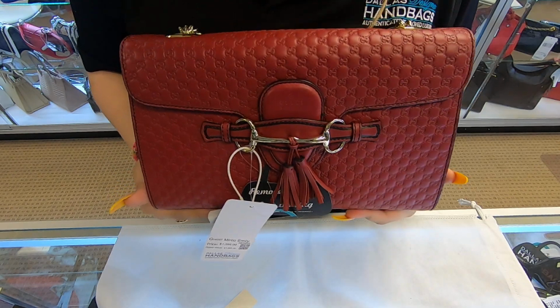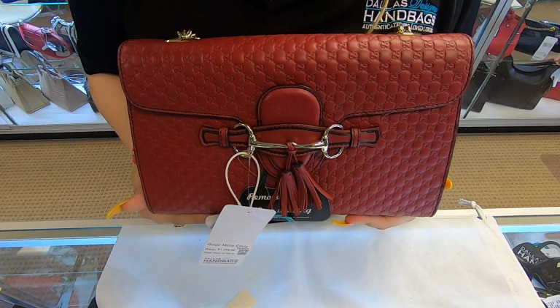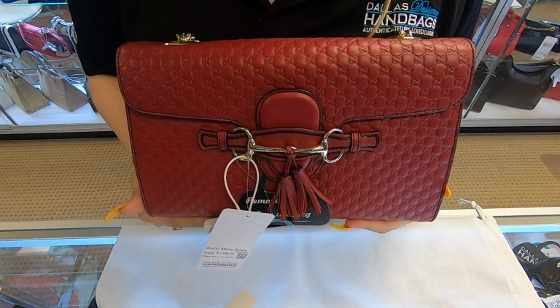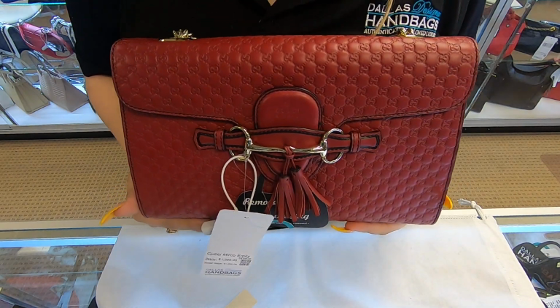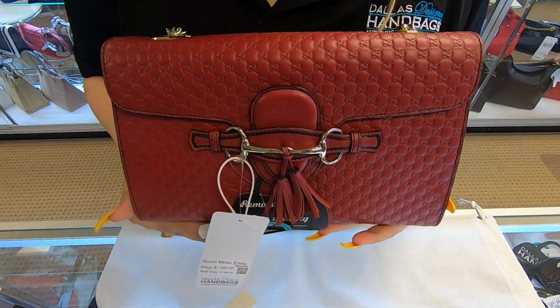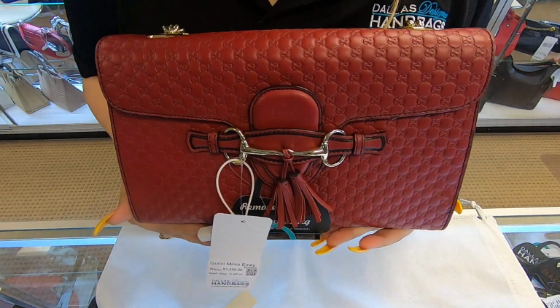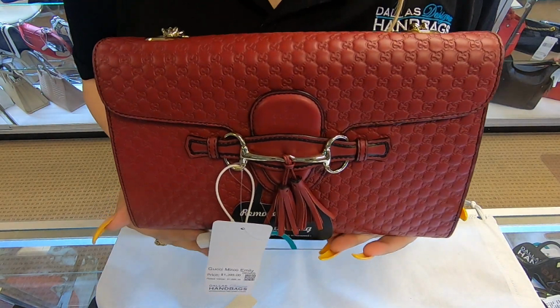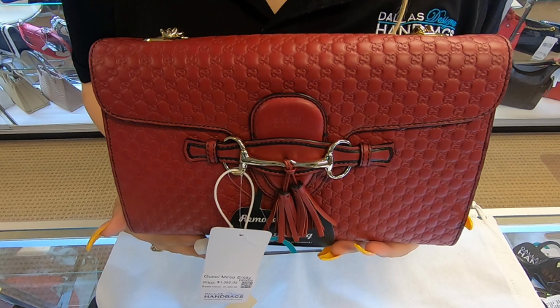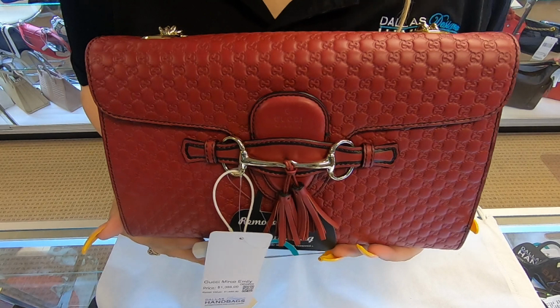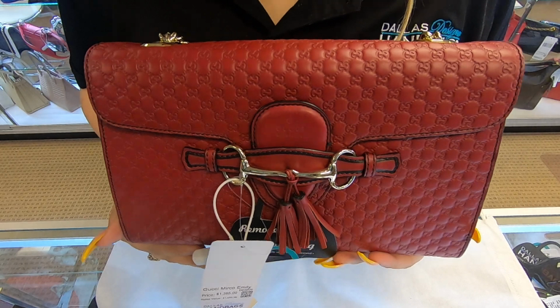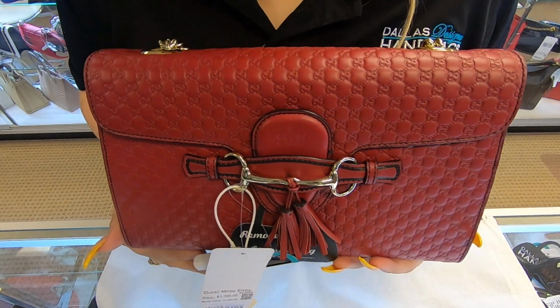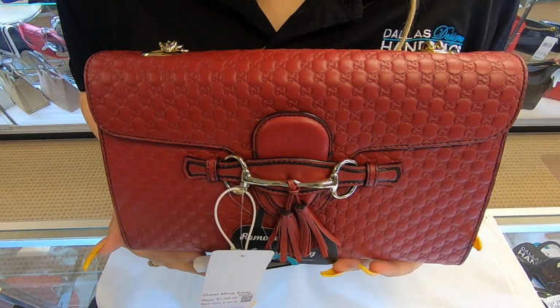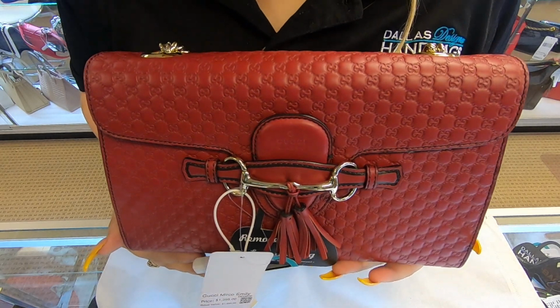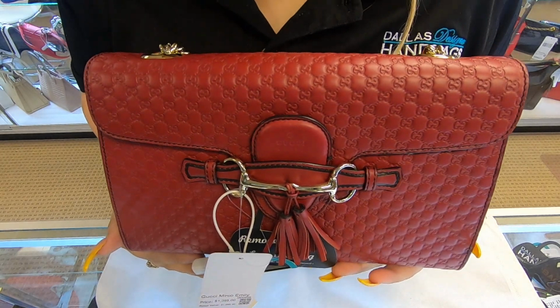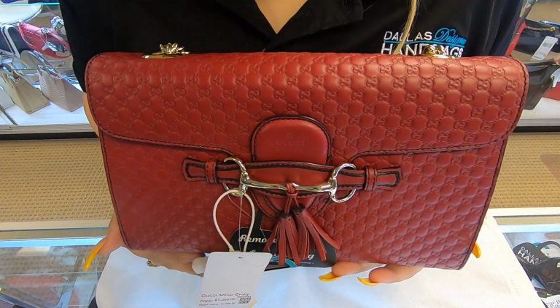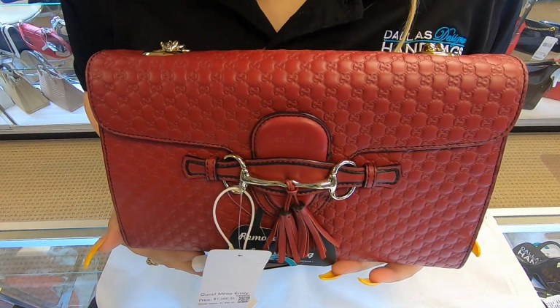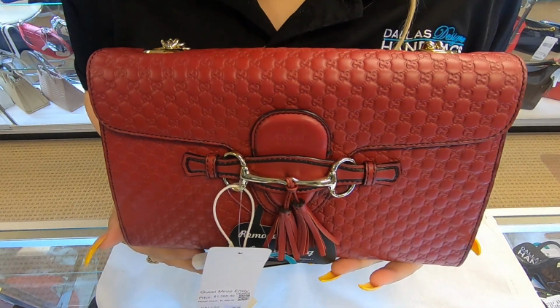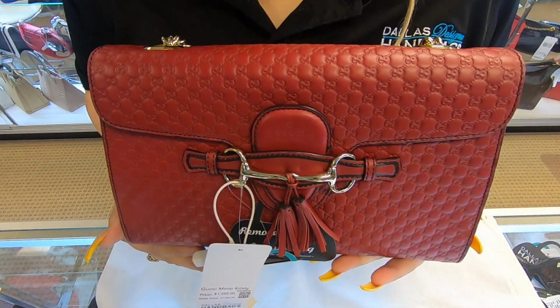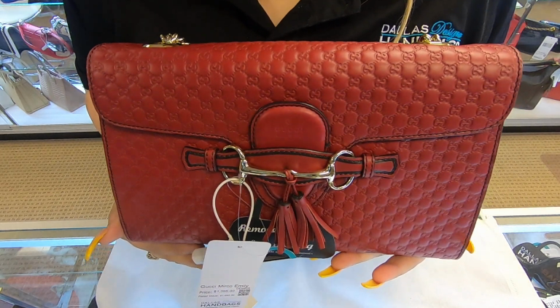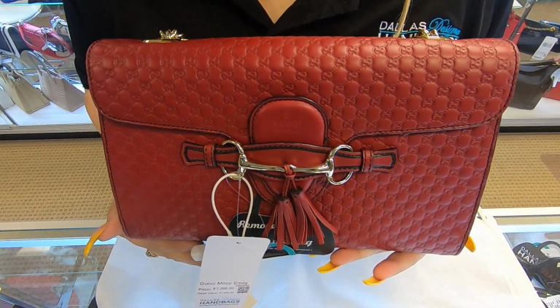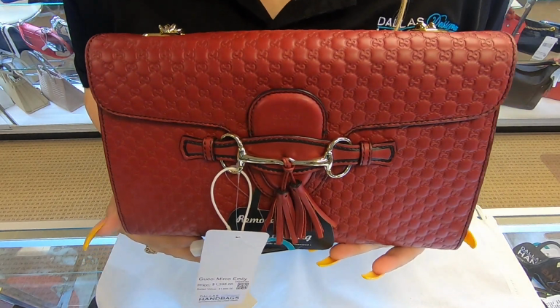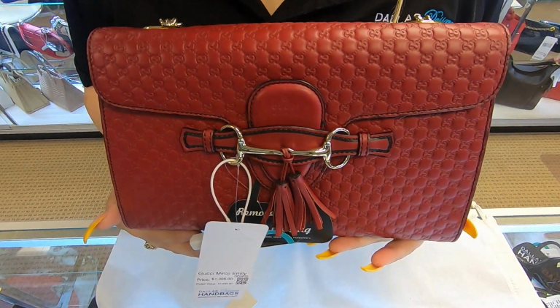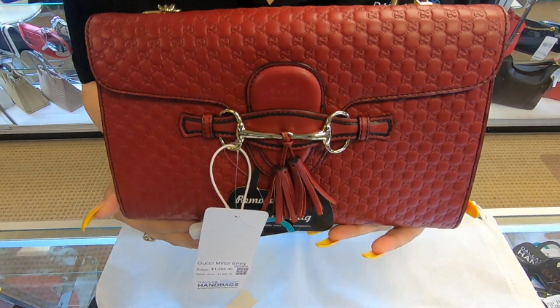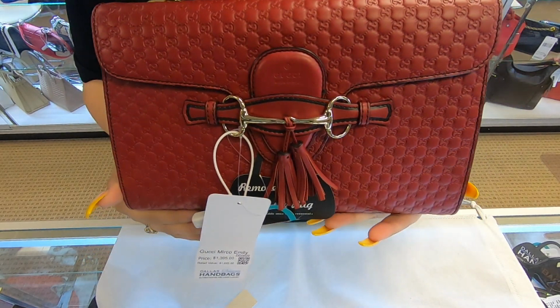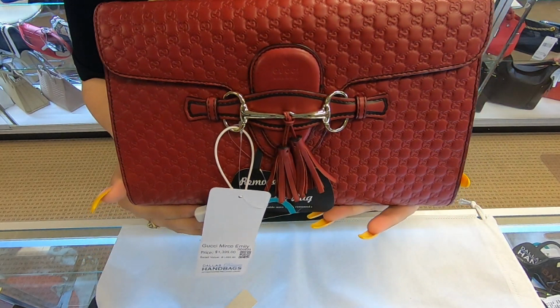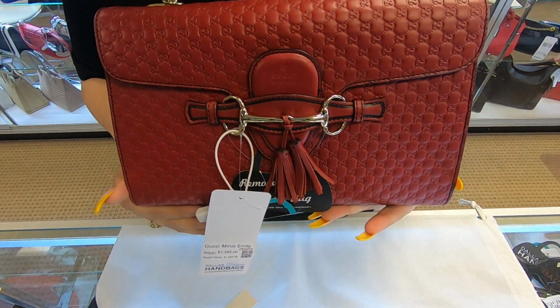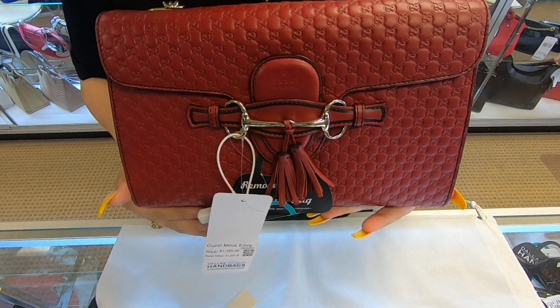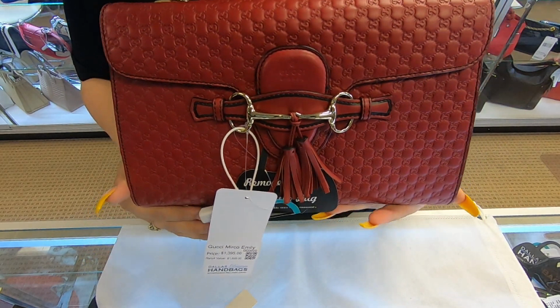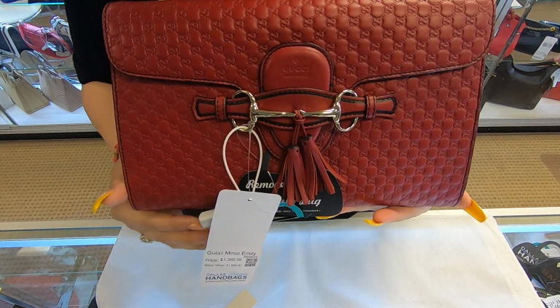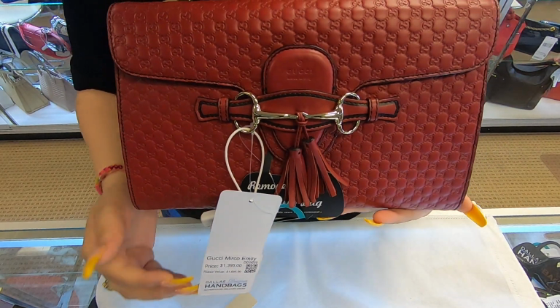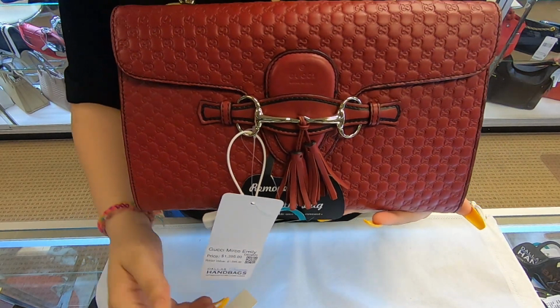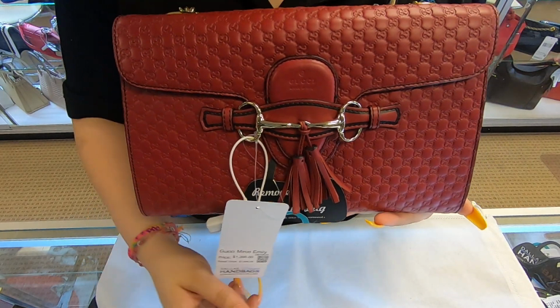You can find this item on our website at tallahdesignerhandbags.com. This is it for today's video. Thanks for watching.